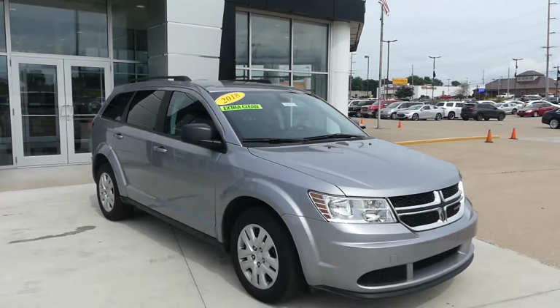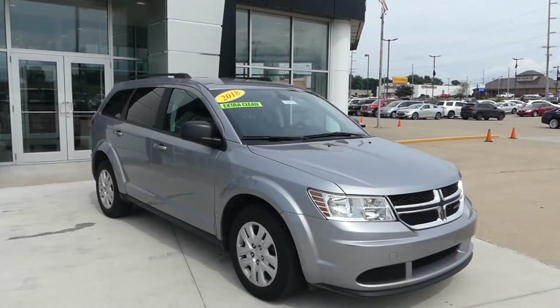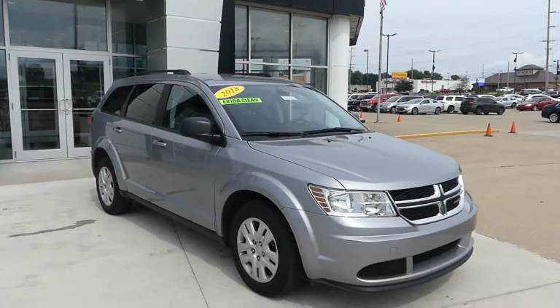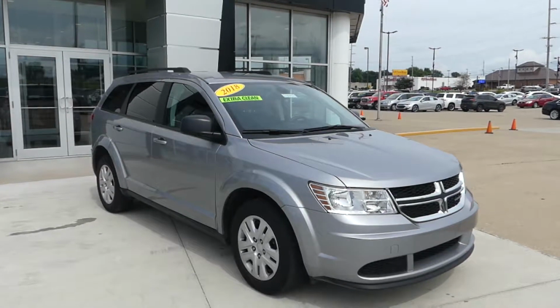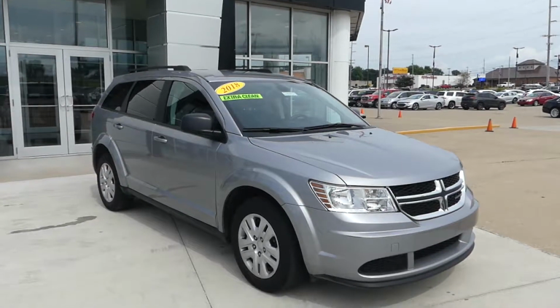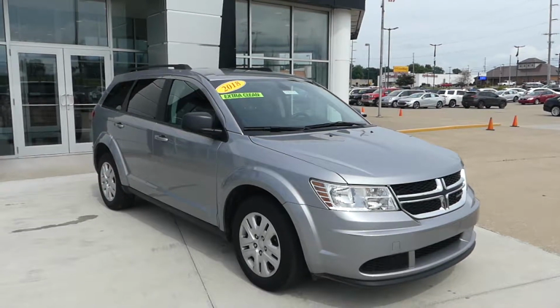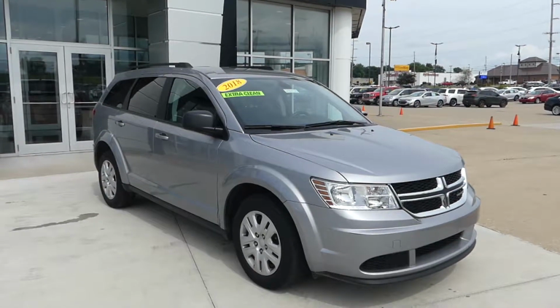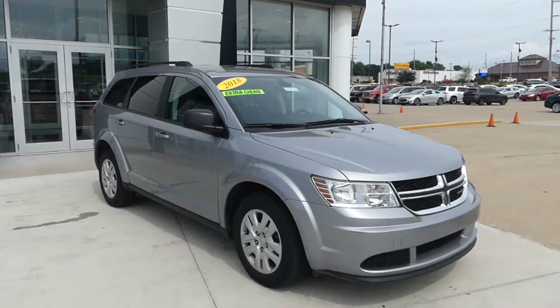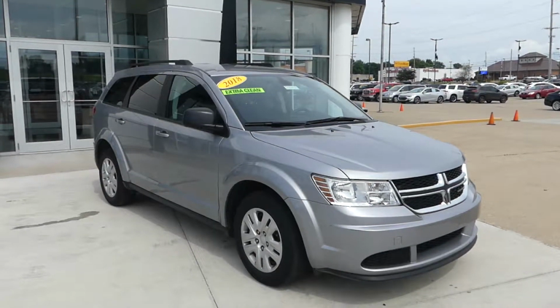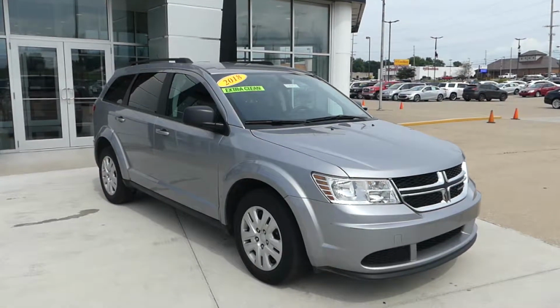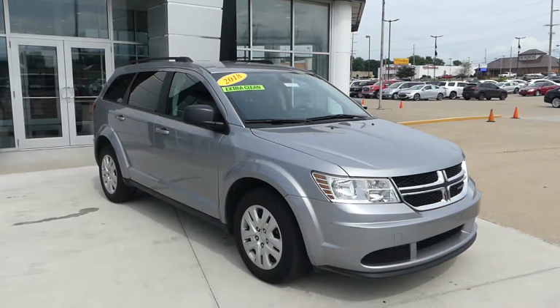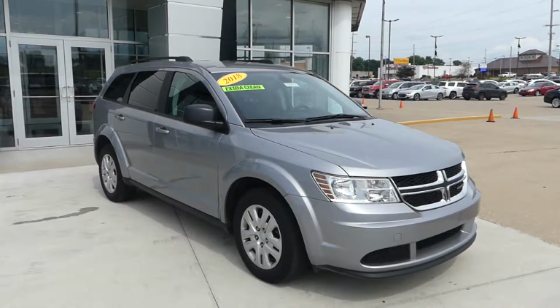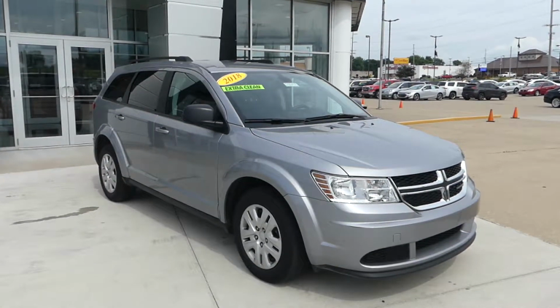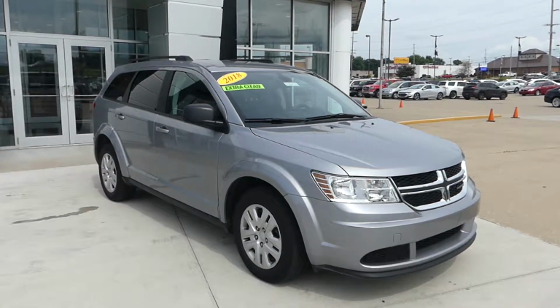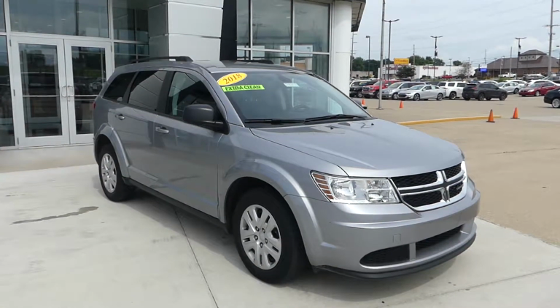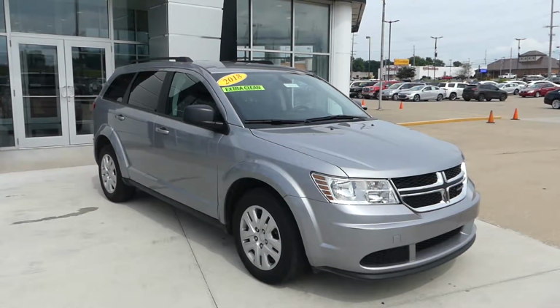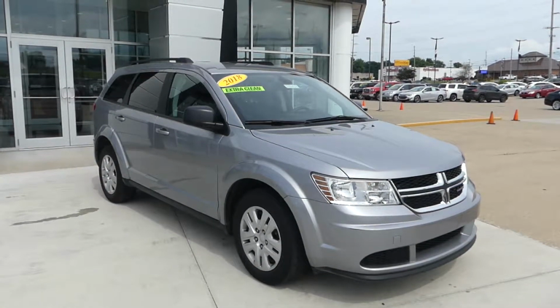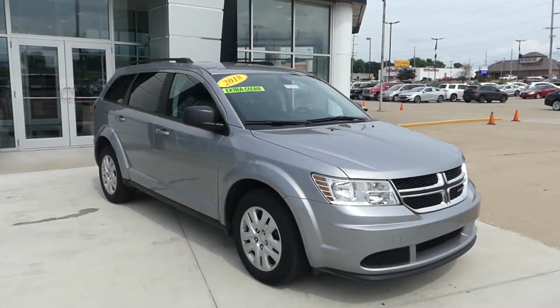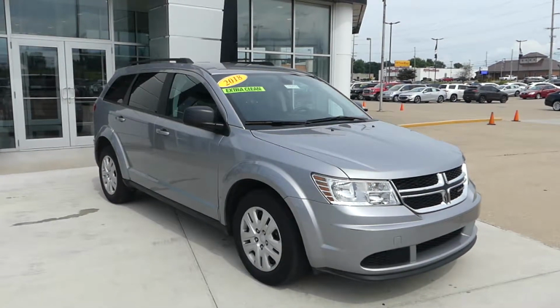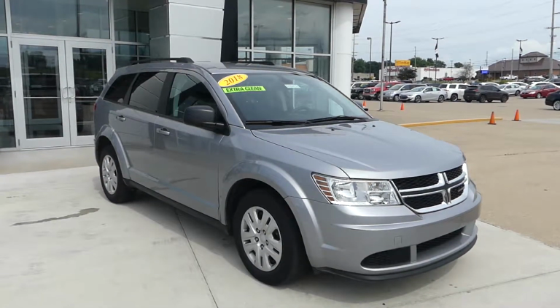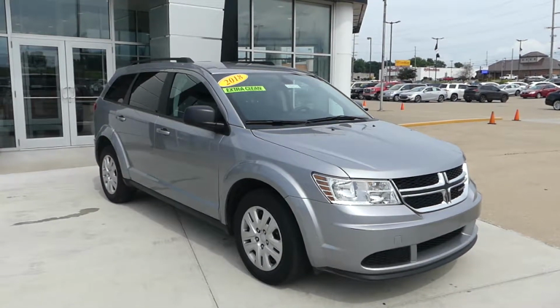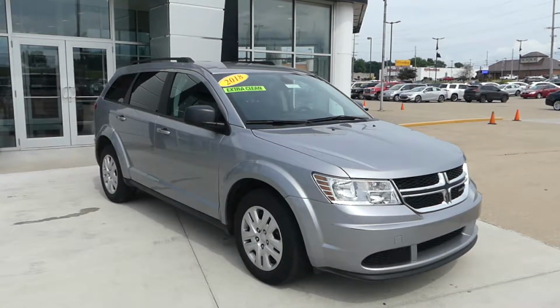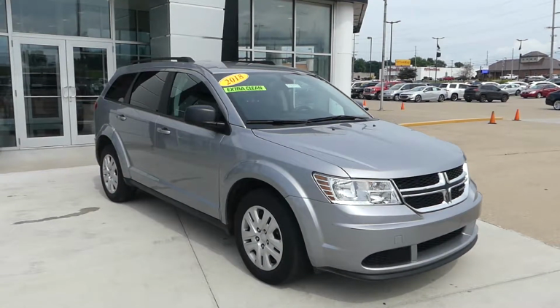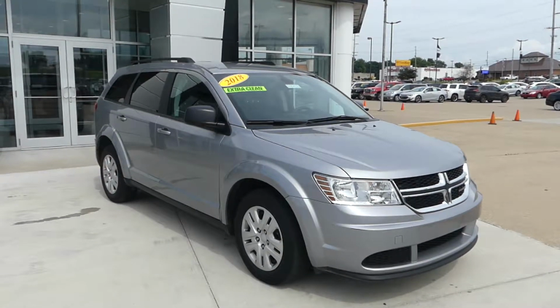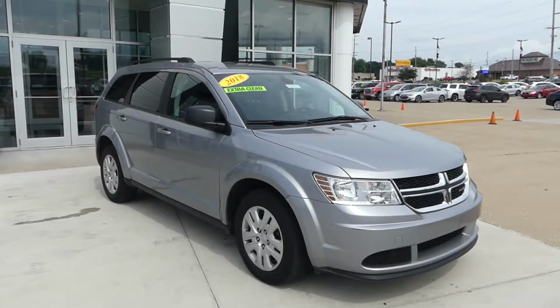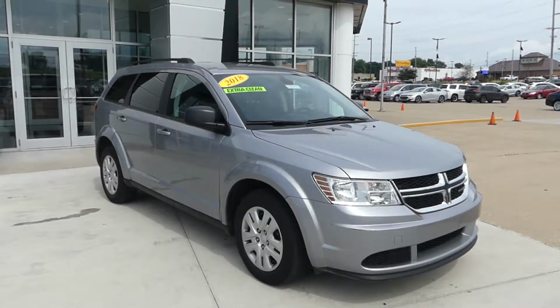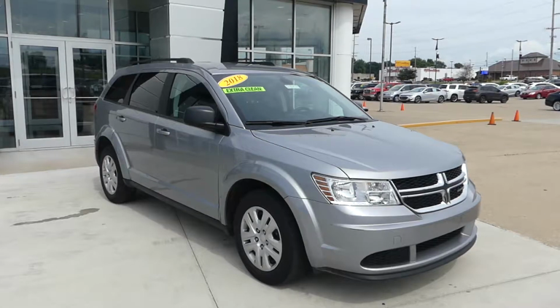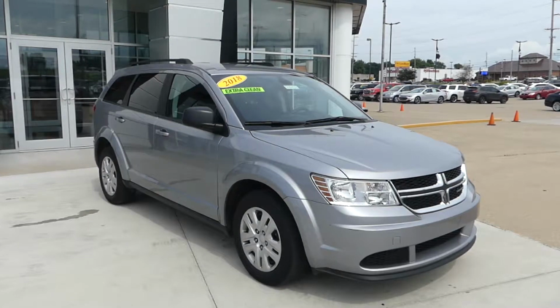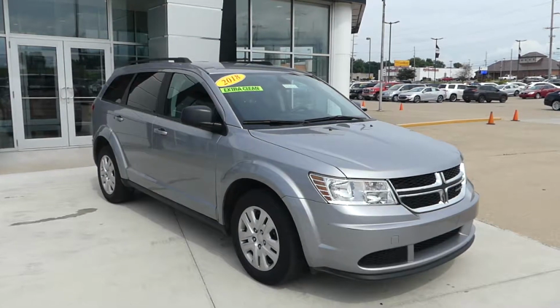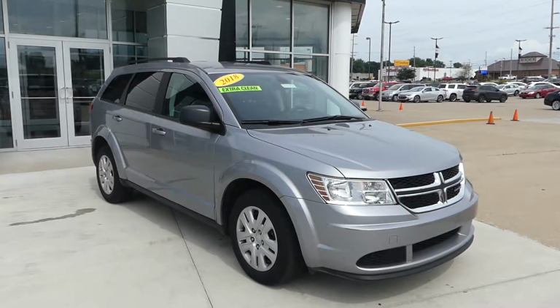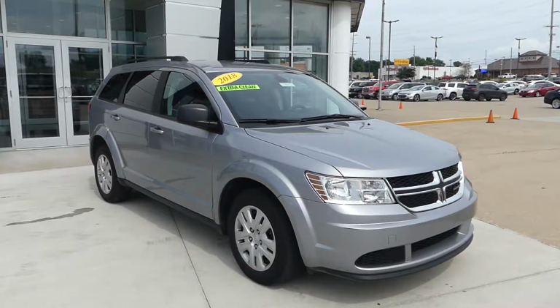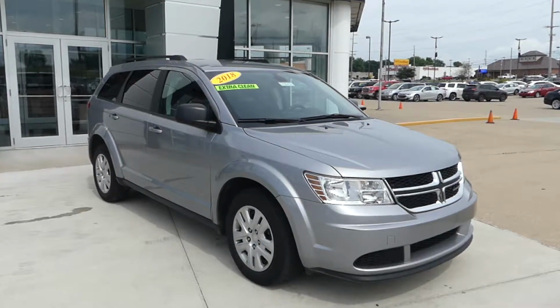Hello and welcome to your Buick GMC online showroom. Today we're going to have a quick look at a 2018 Dodge Journey.